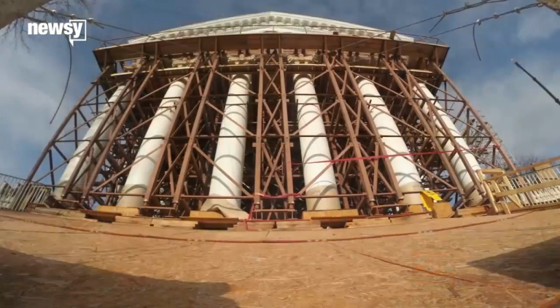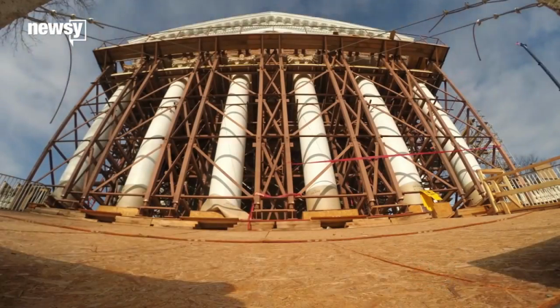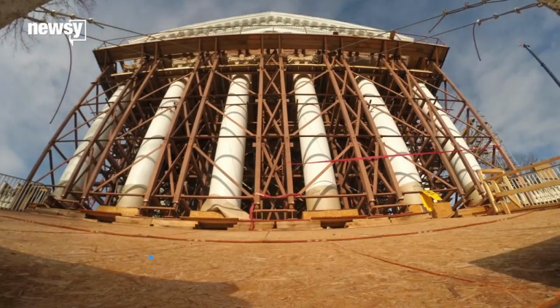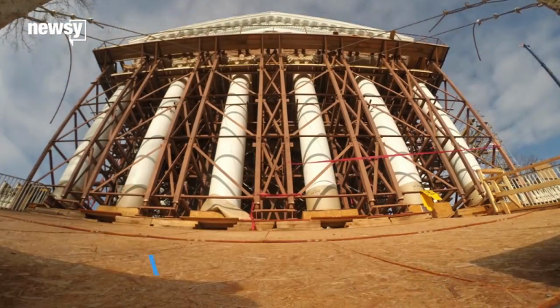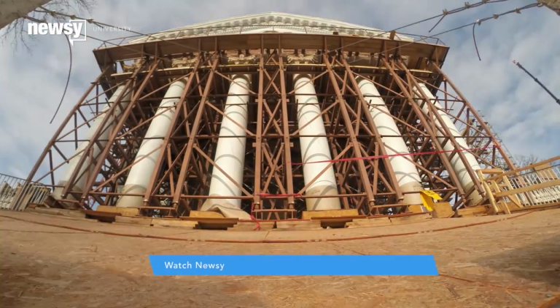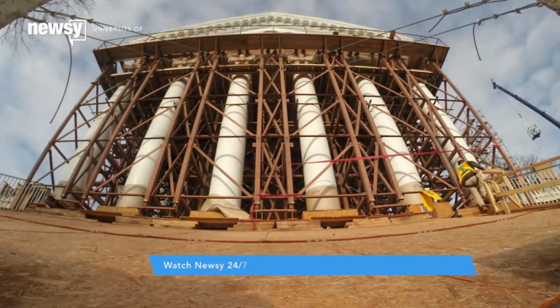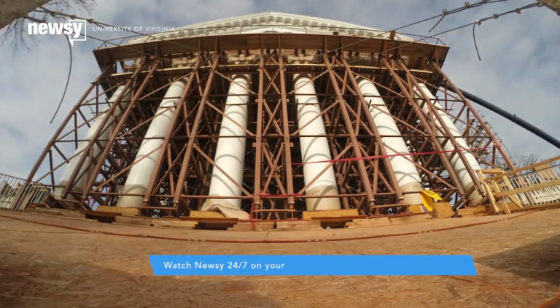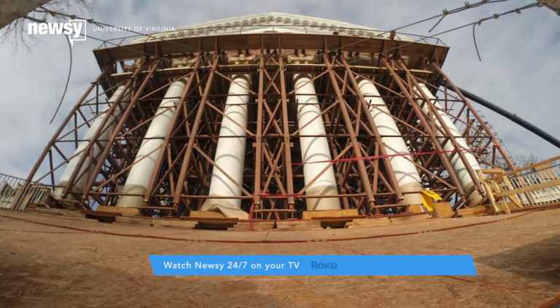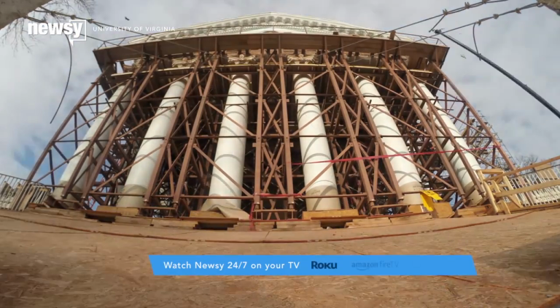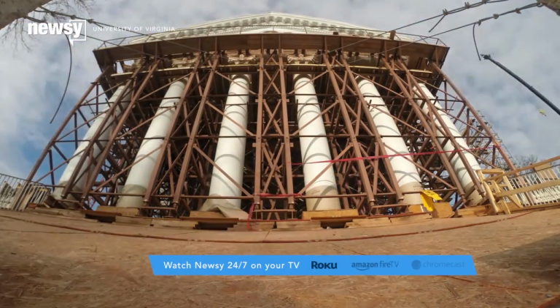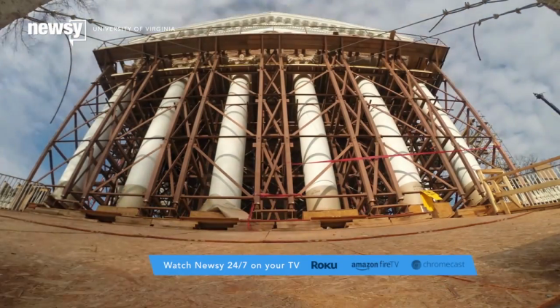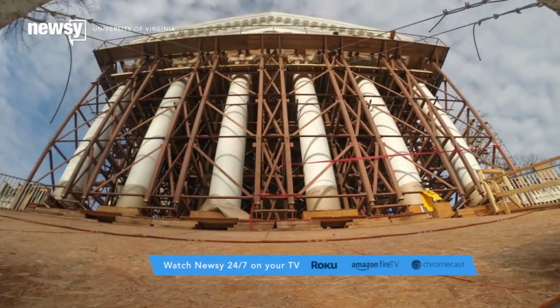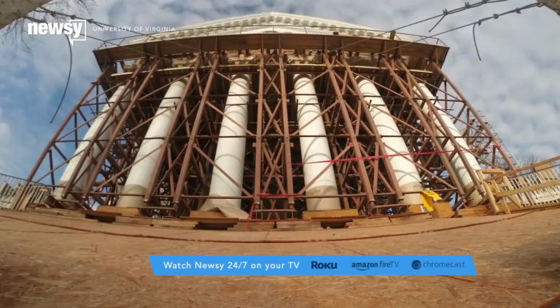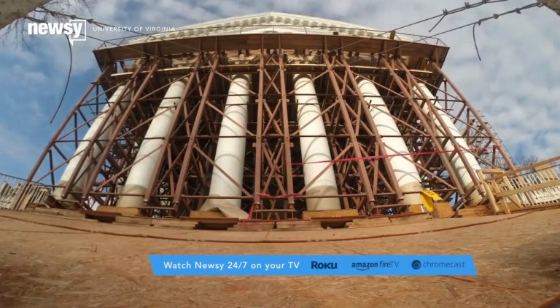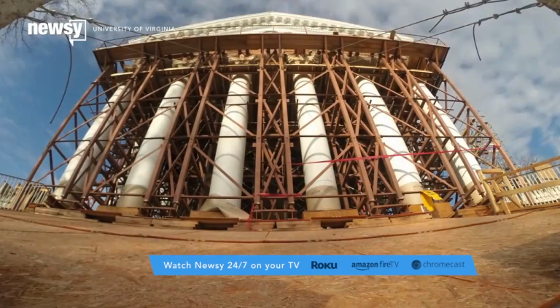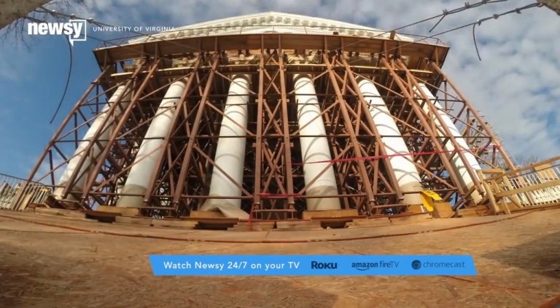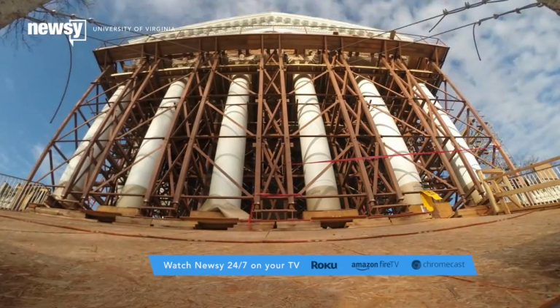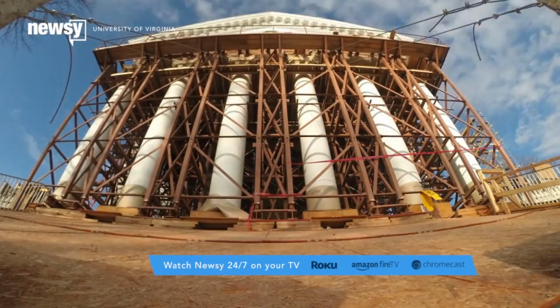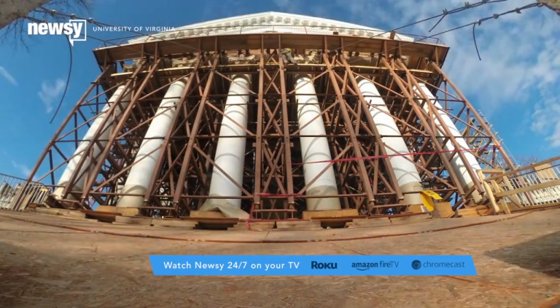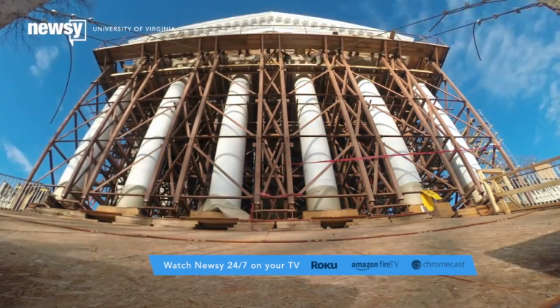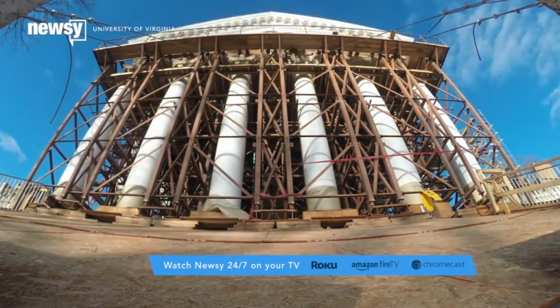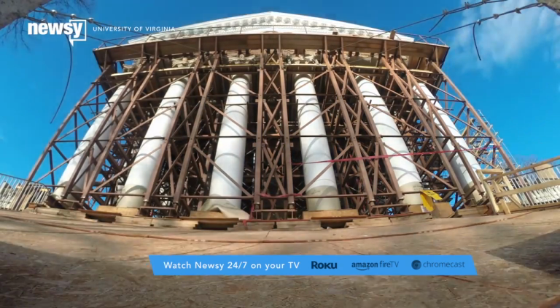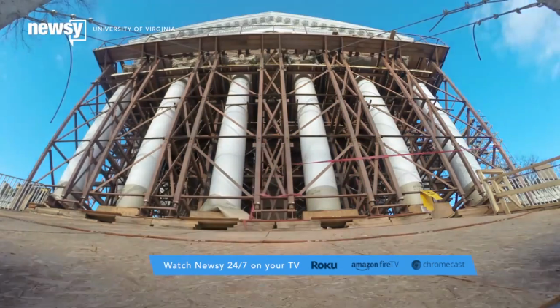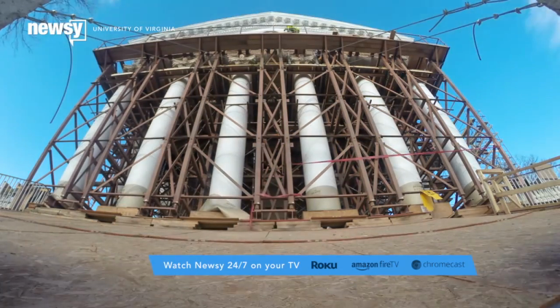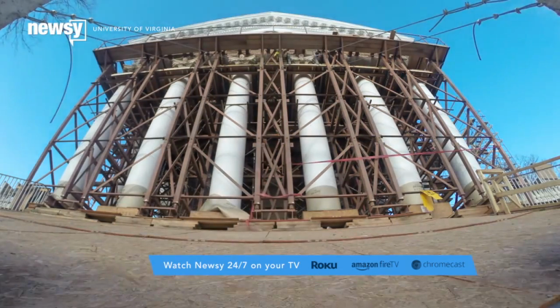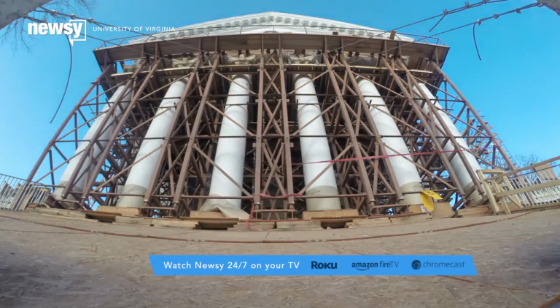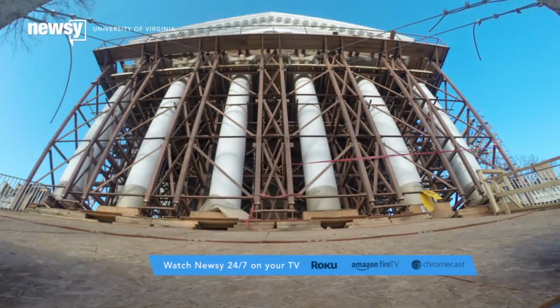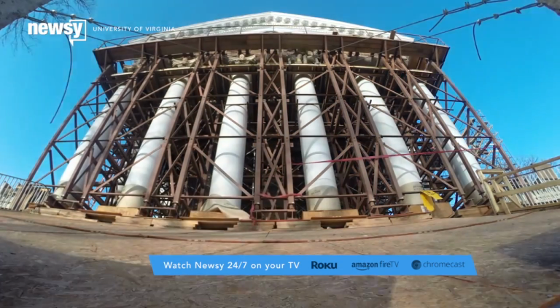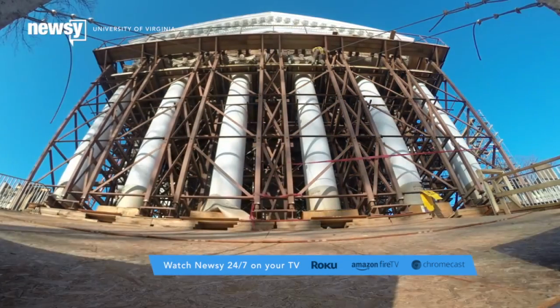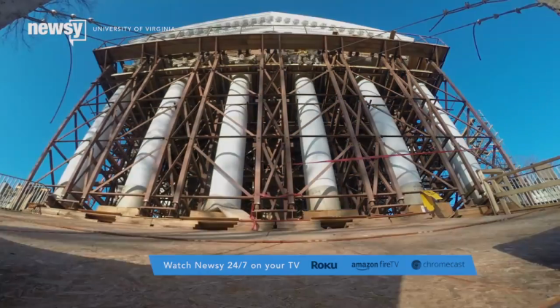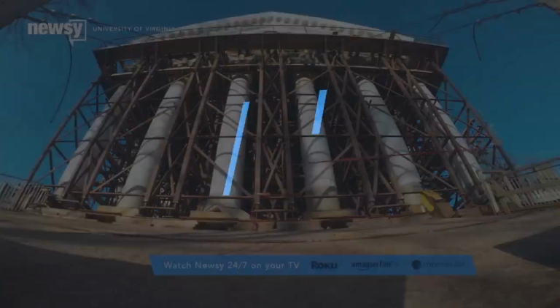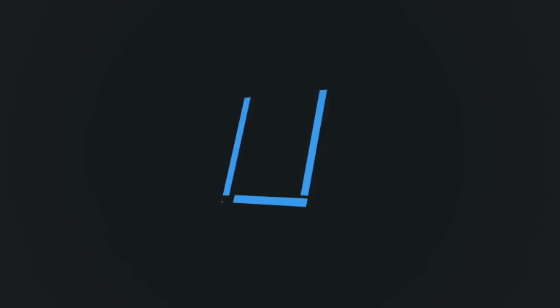The lab will be available to tour as part of the visitor center when construction on the rotunda is finished in 2016. For Newsy, I'm Katherine Beek.